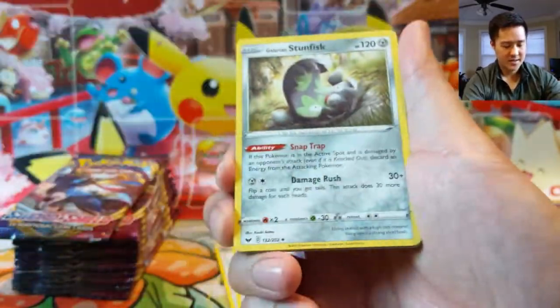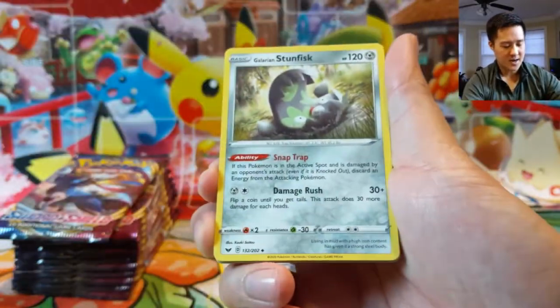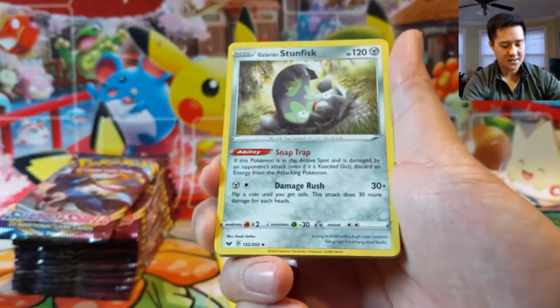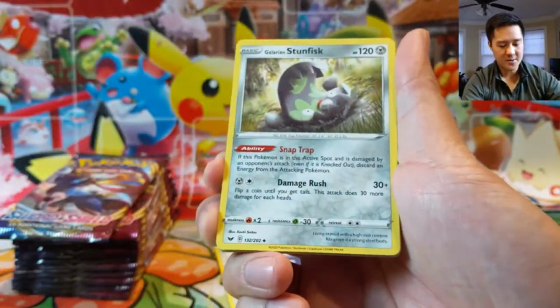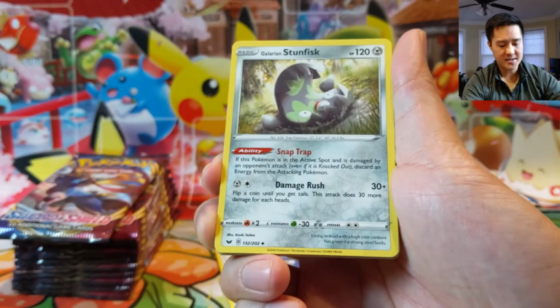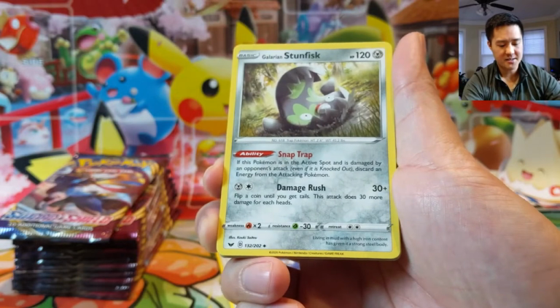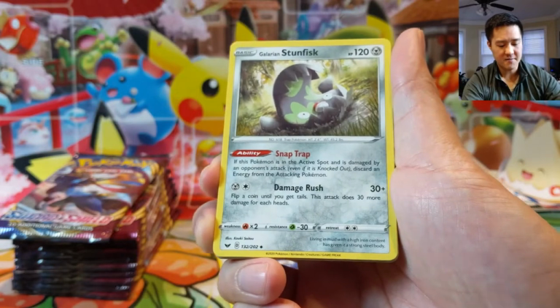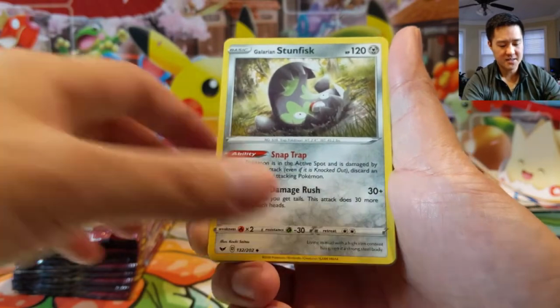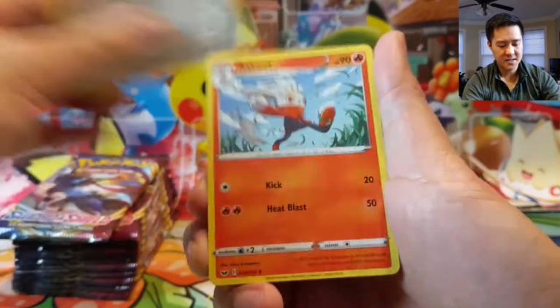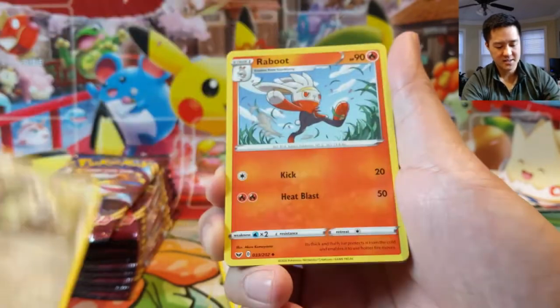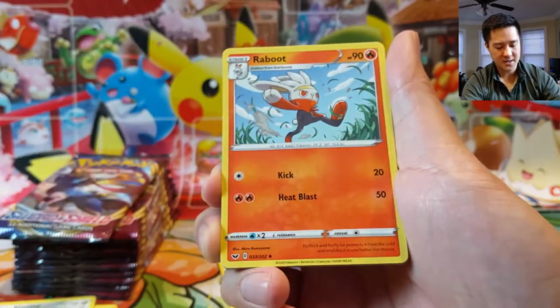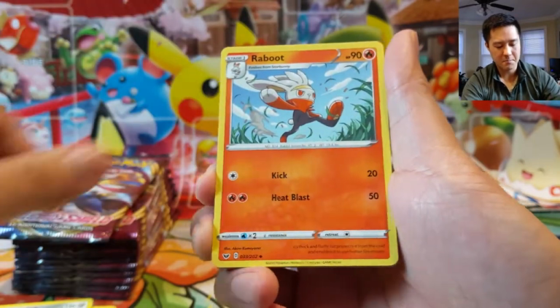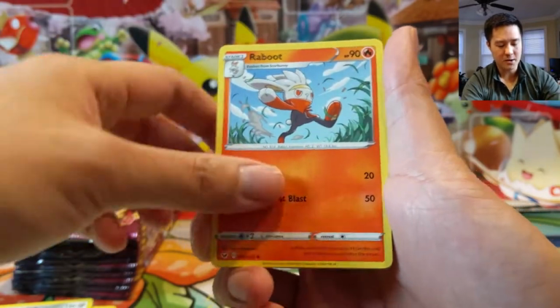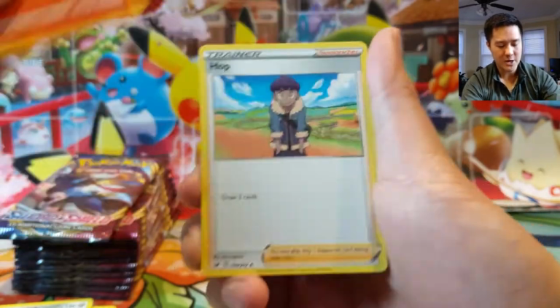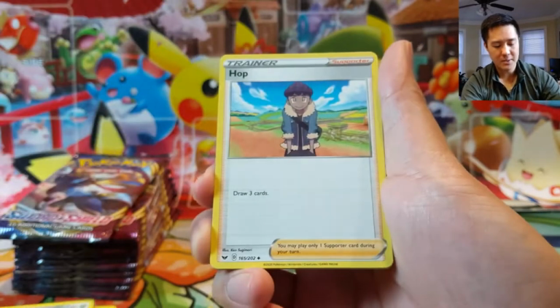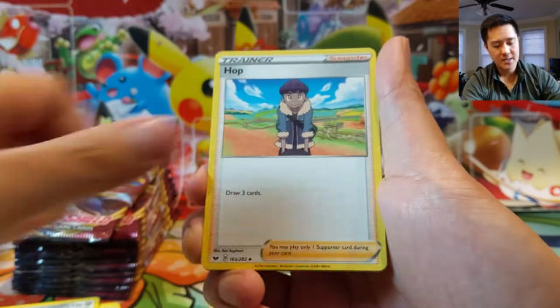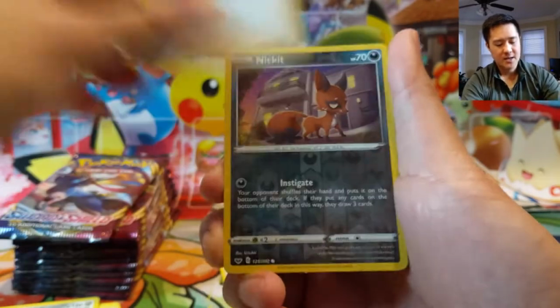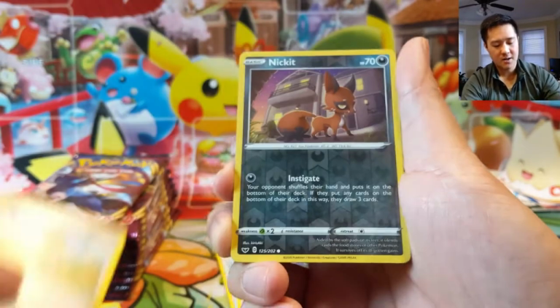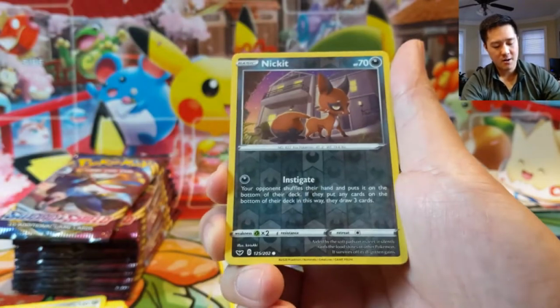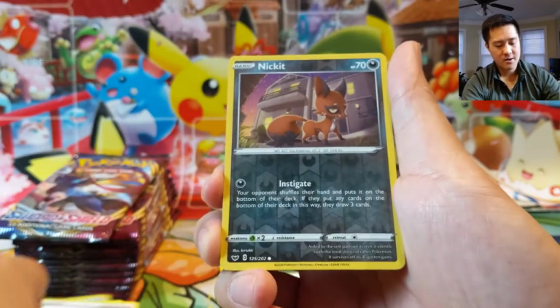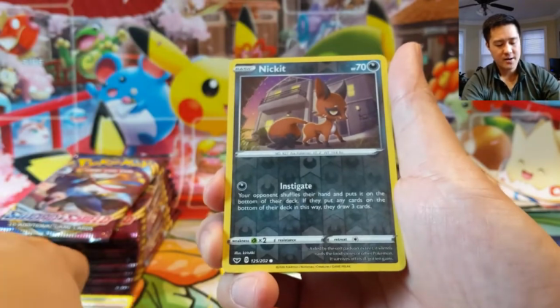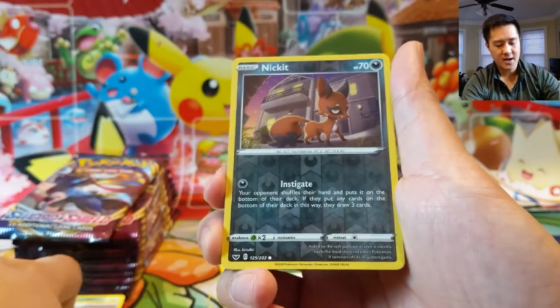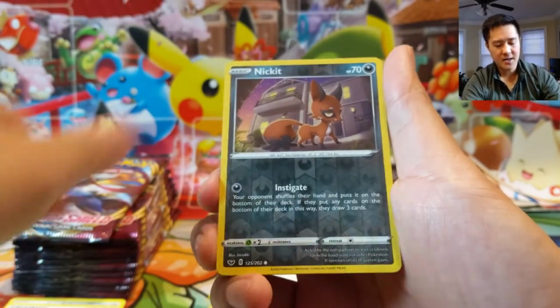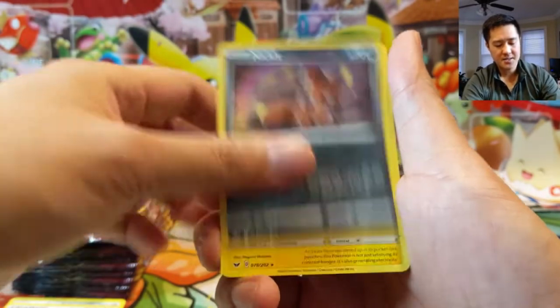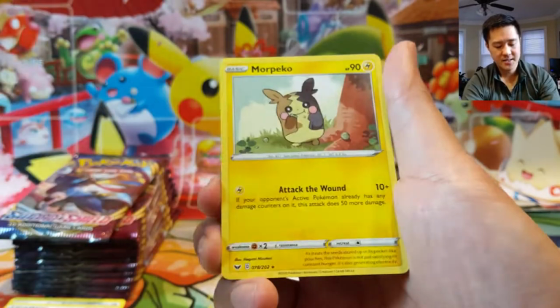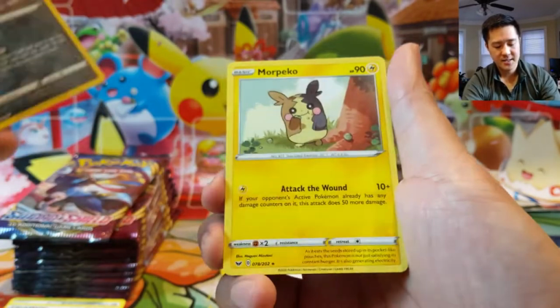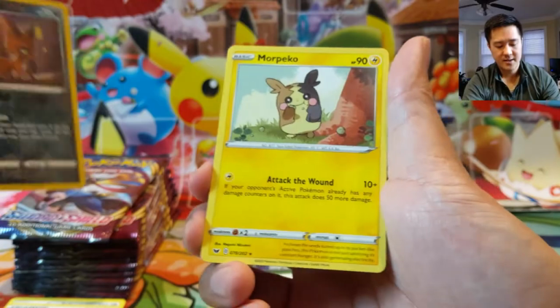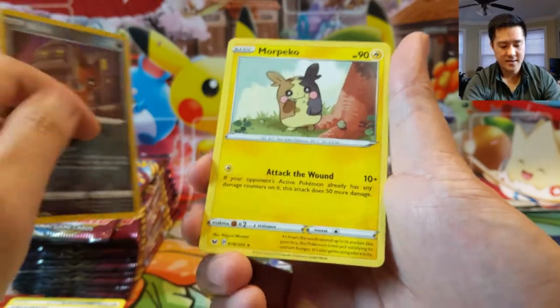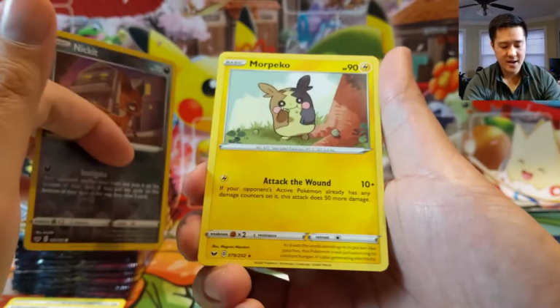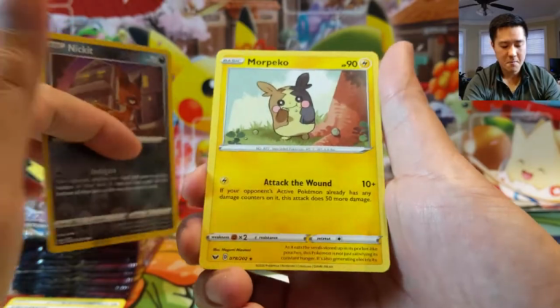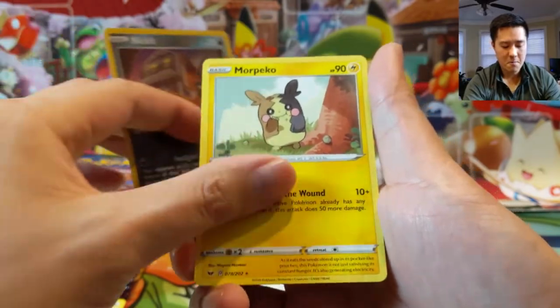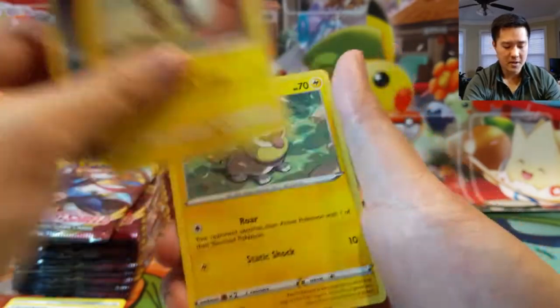All right, let's see. We got a Stunfisk — it's like a bear trap of a card — a Nickit, and then a Morpeko.